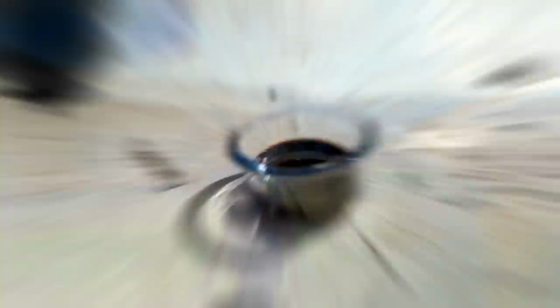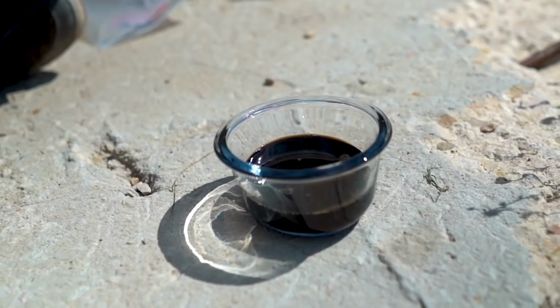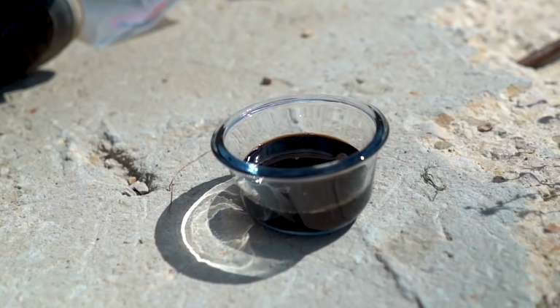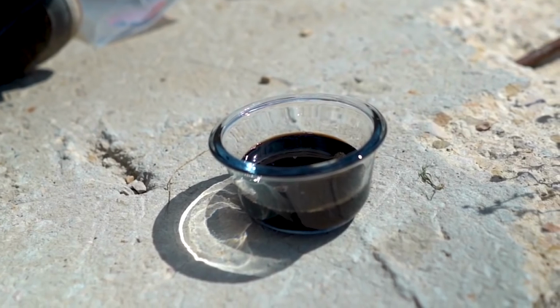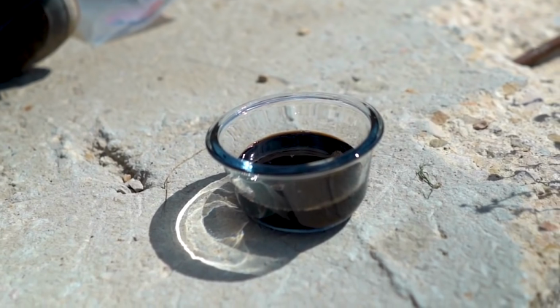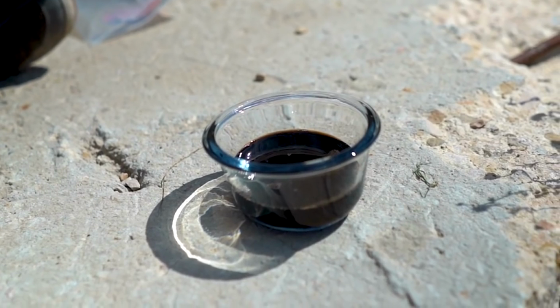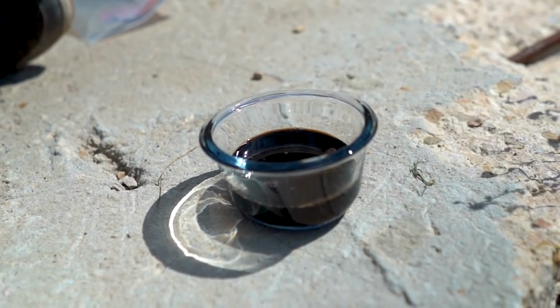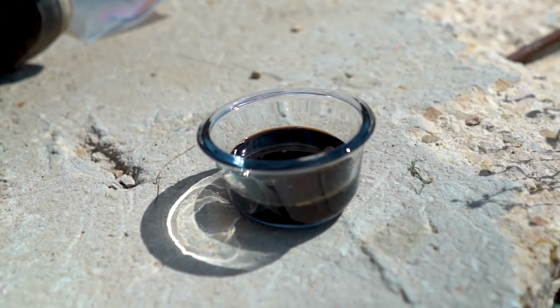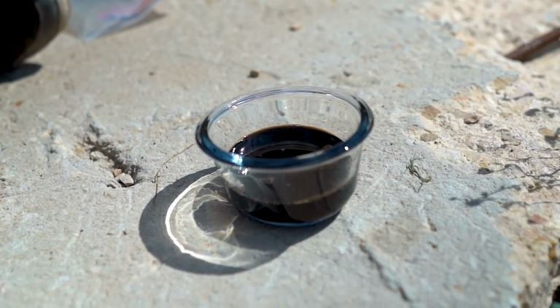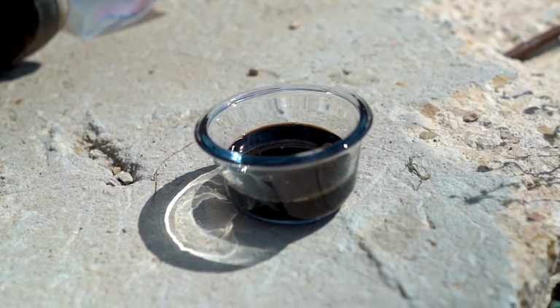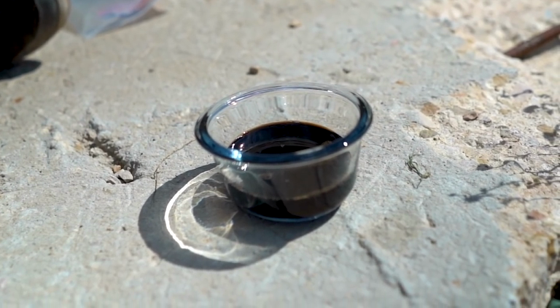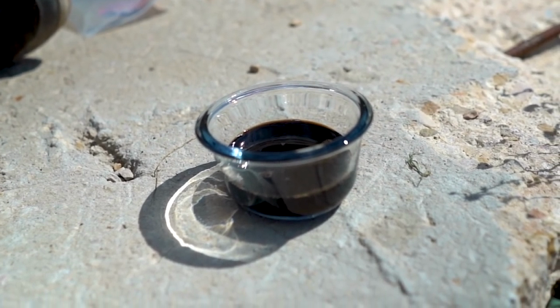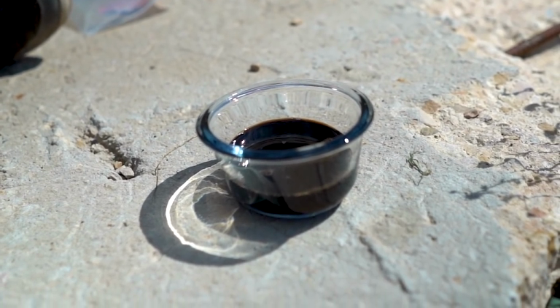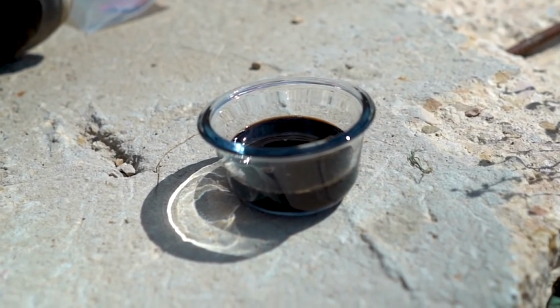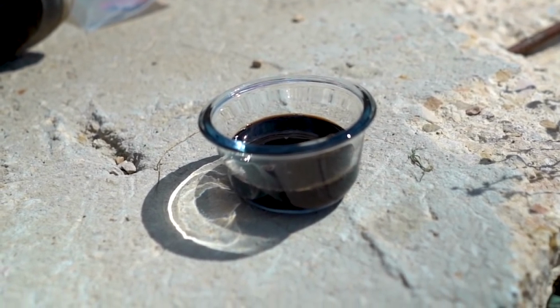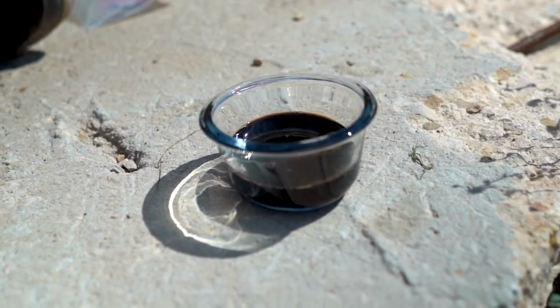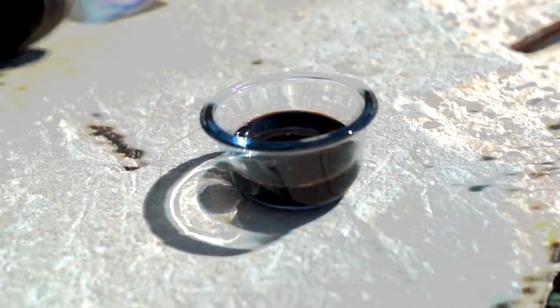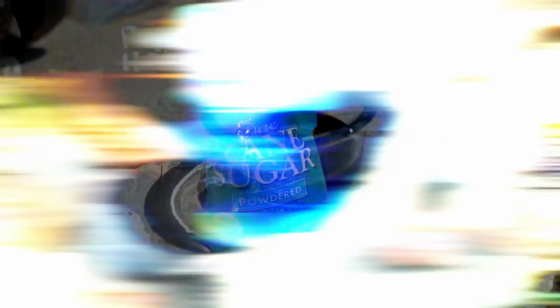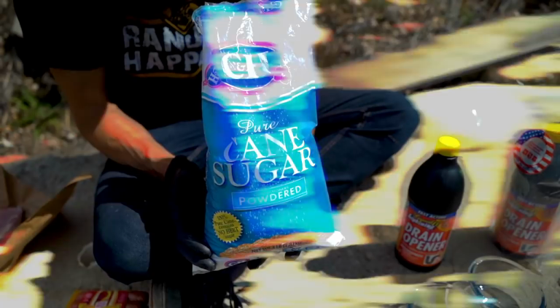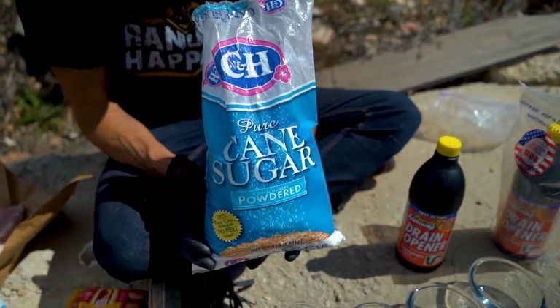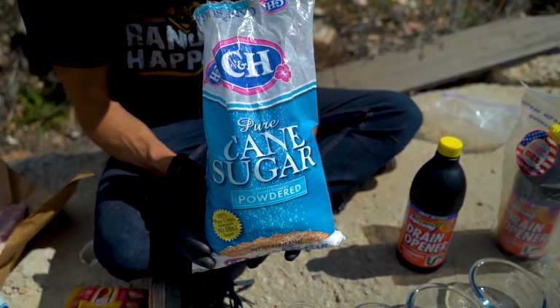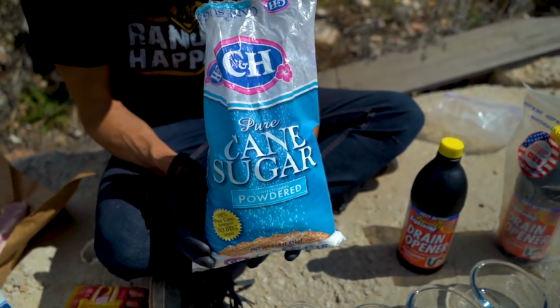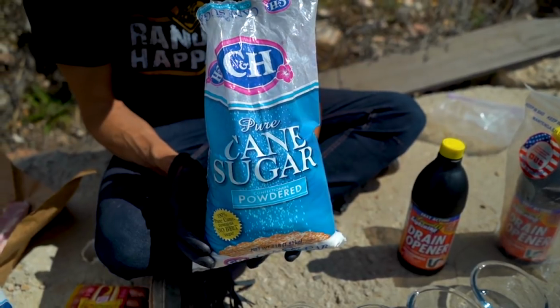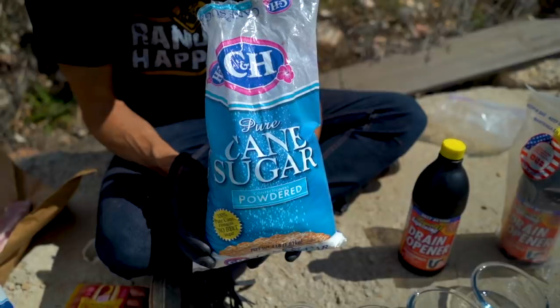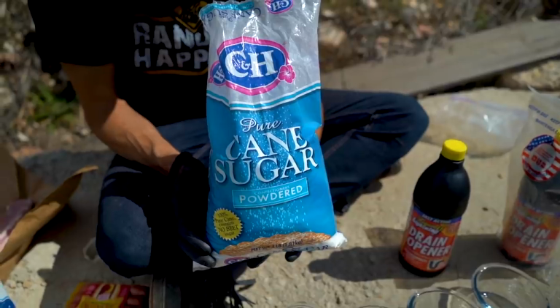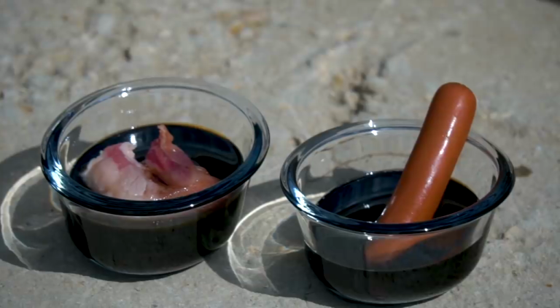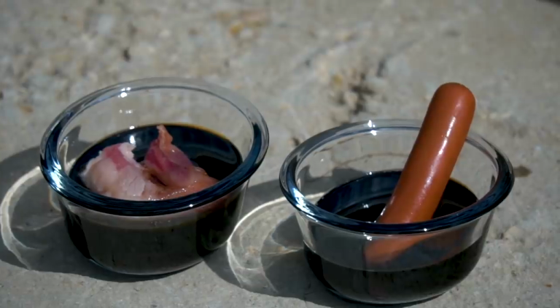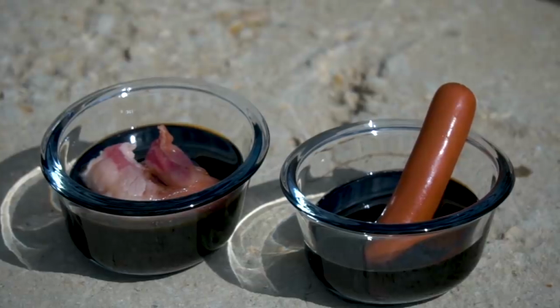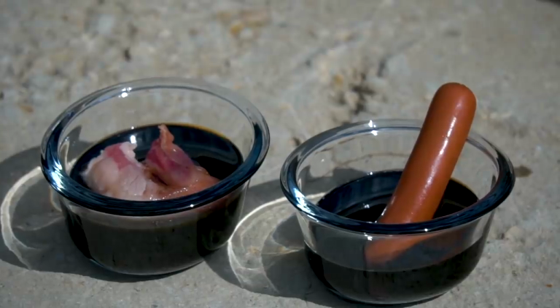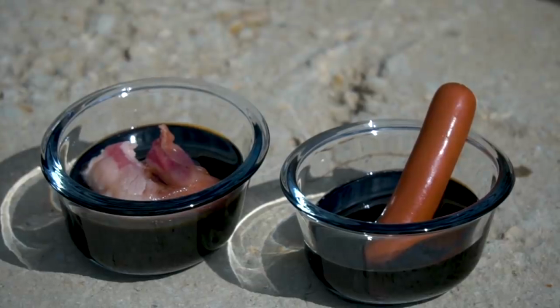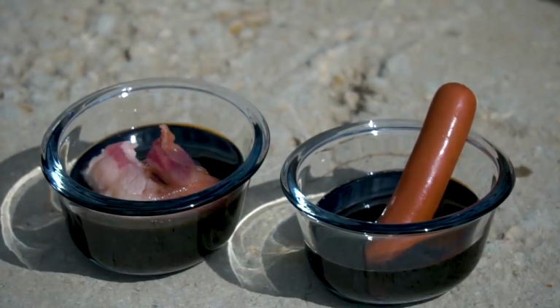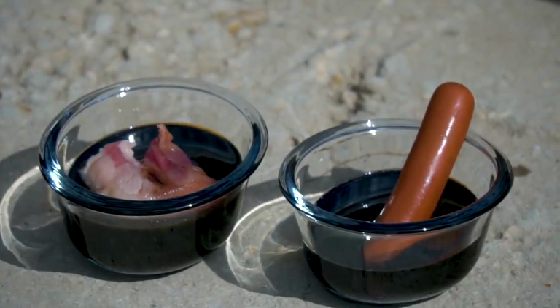In today's video we're taking a look at sulfuric acid to see what it does when it reacts with sugar and to see how long it takes meat to dissolve.